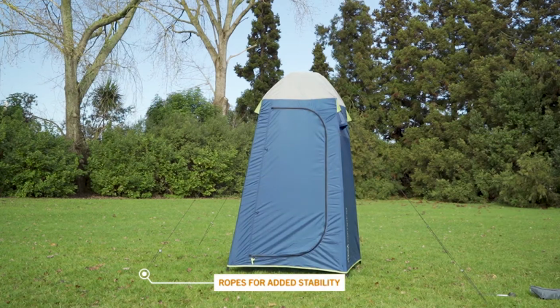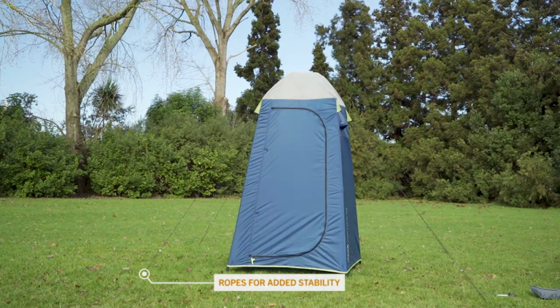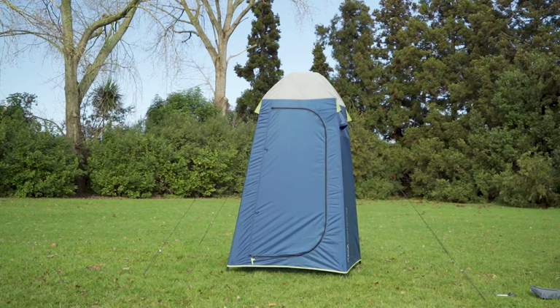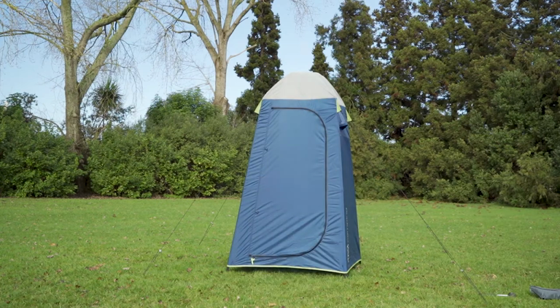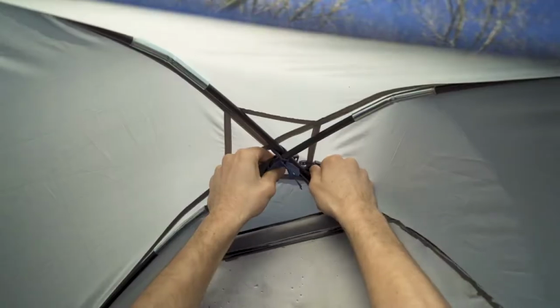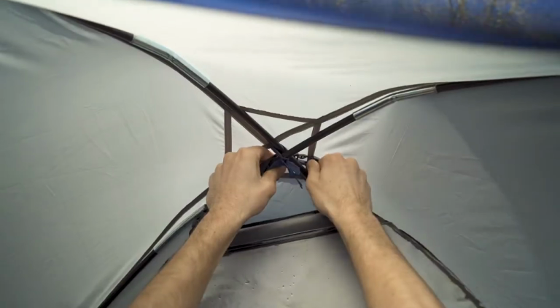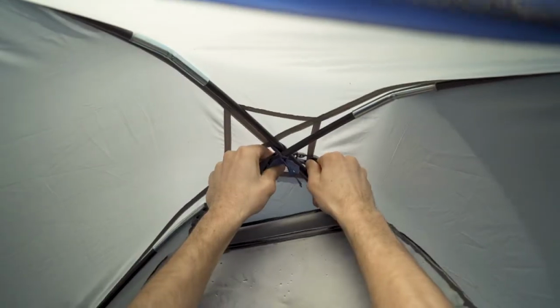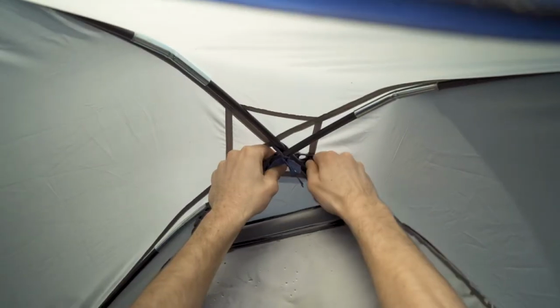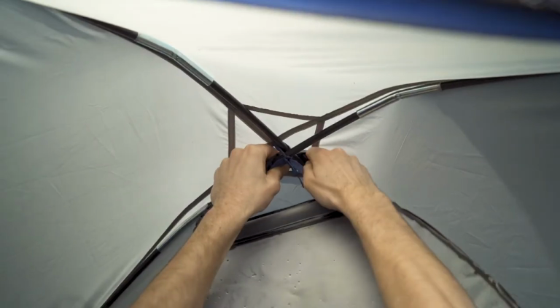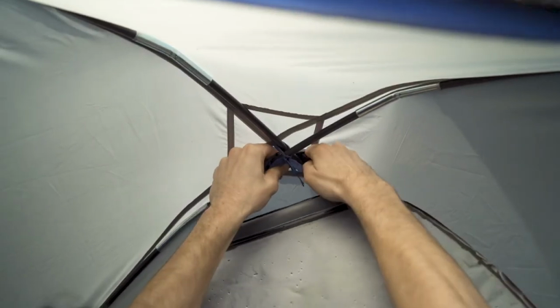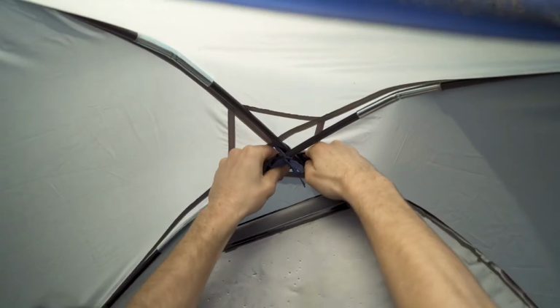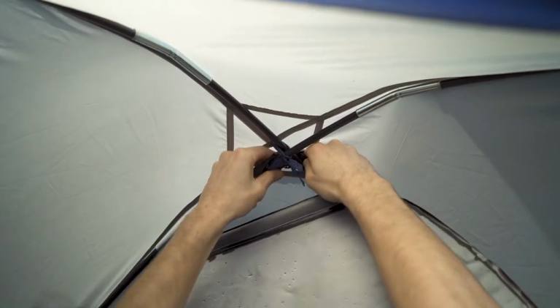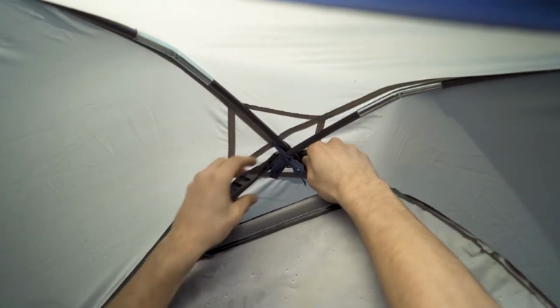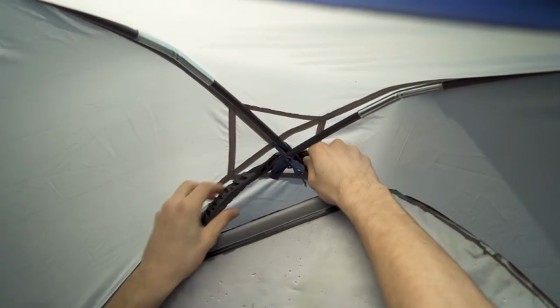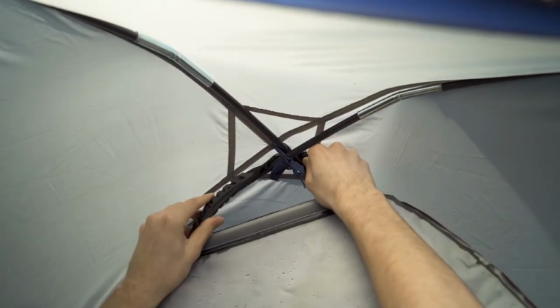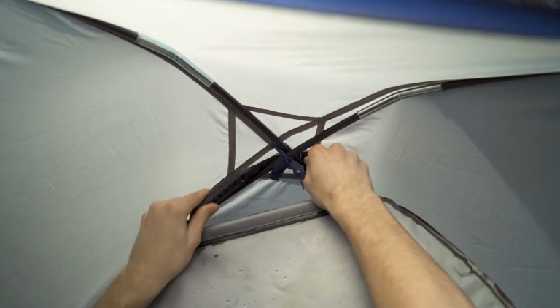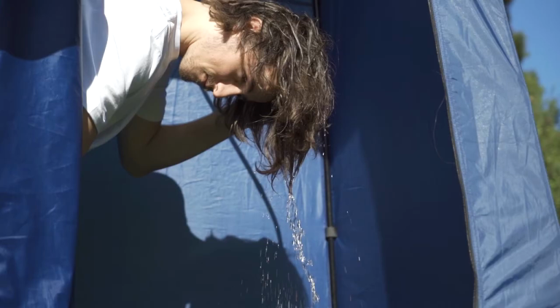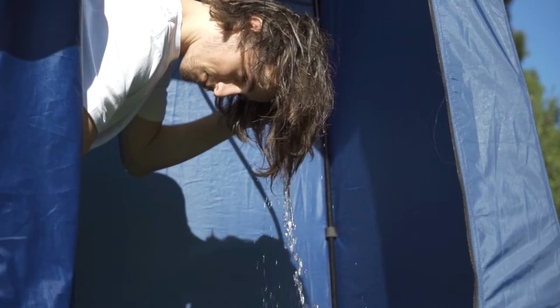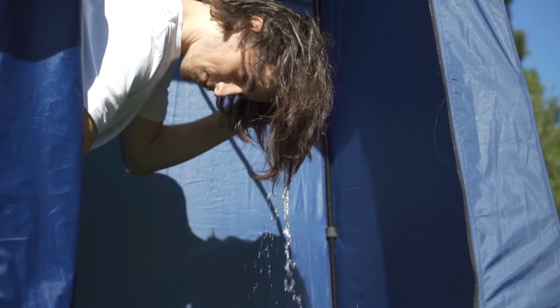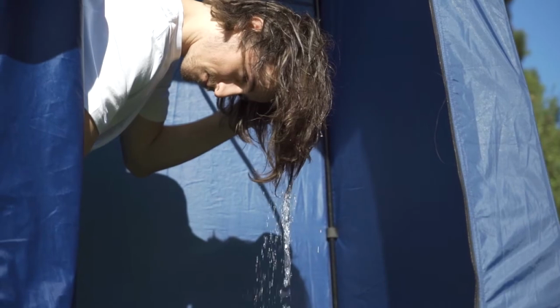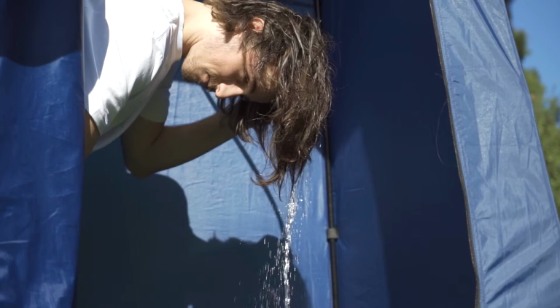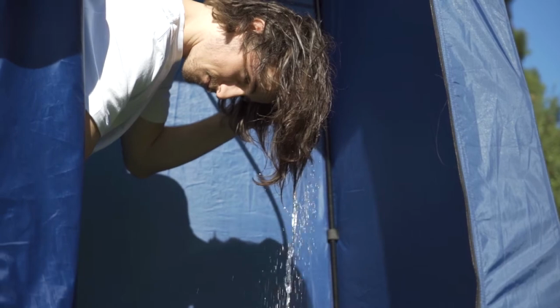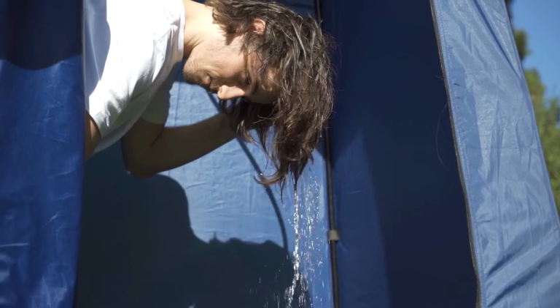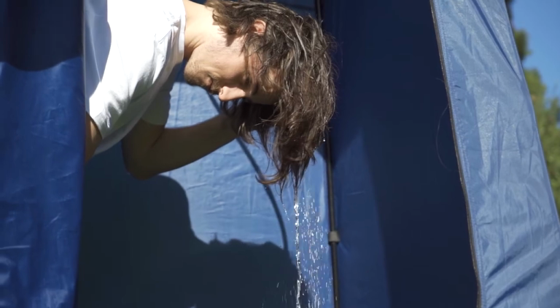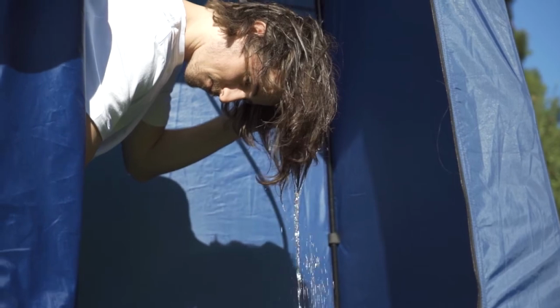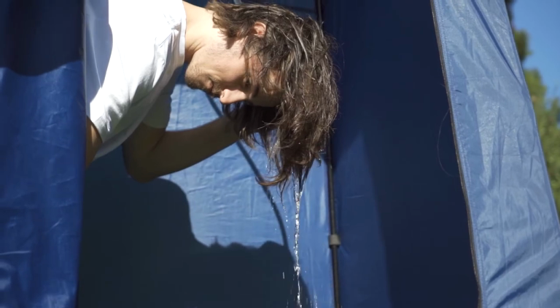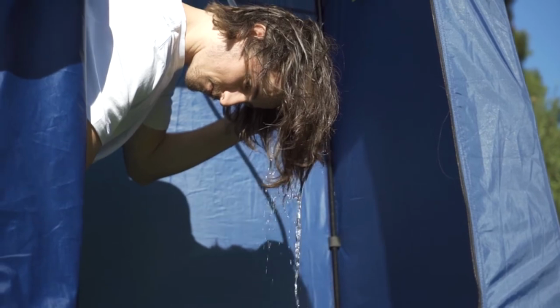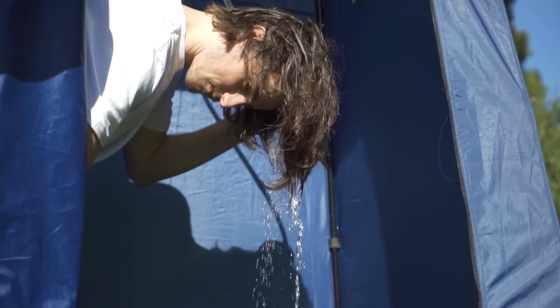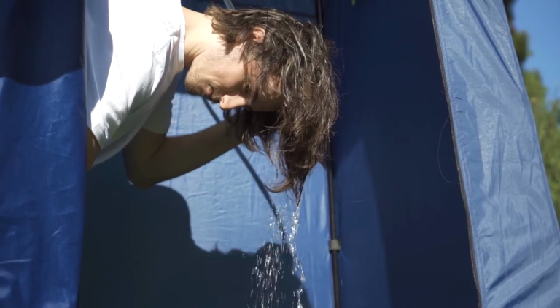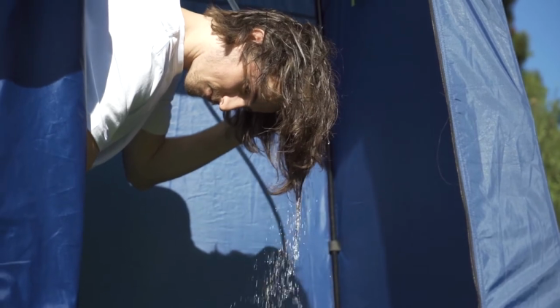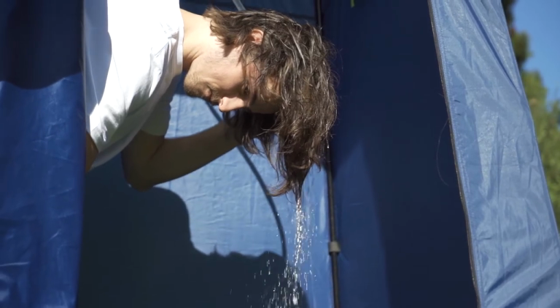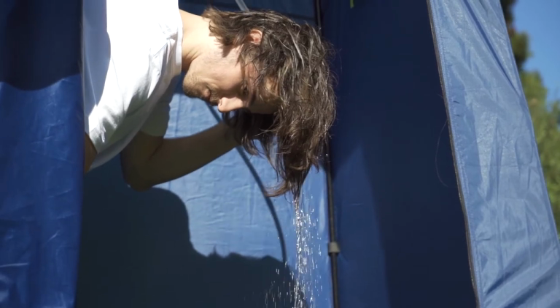To use as a shower tent, simply attach the solar shower to the internal frame and you're good to go.